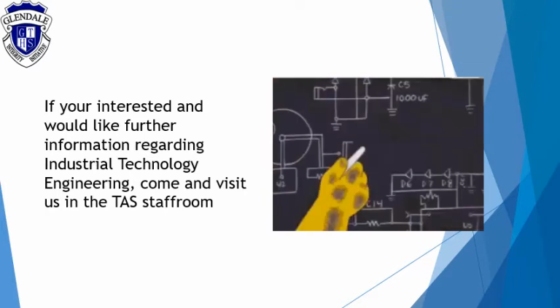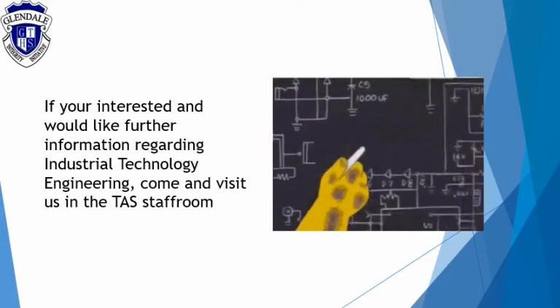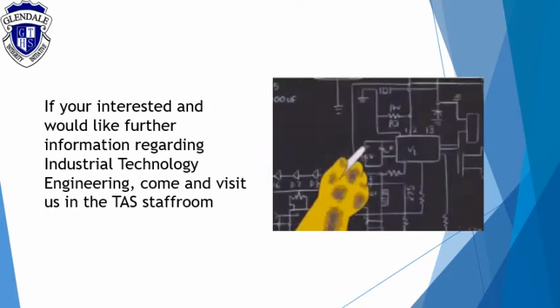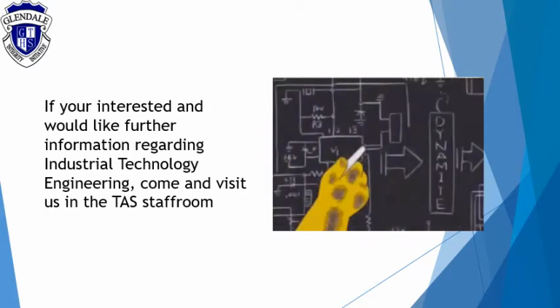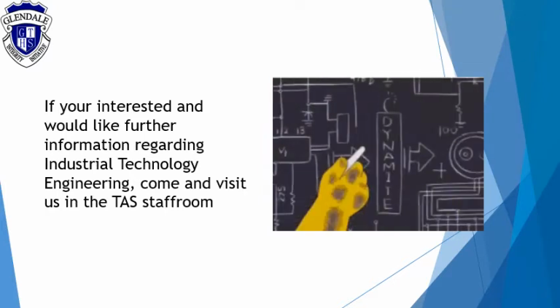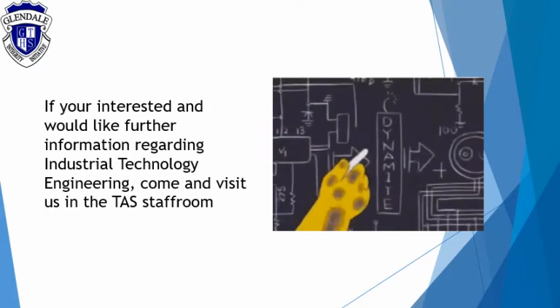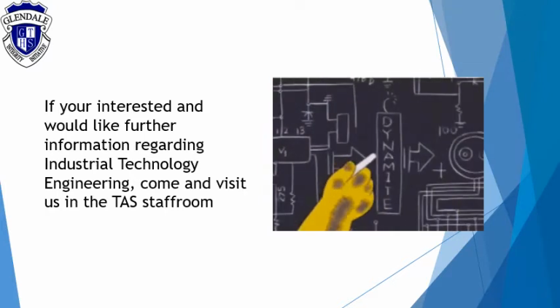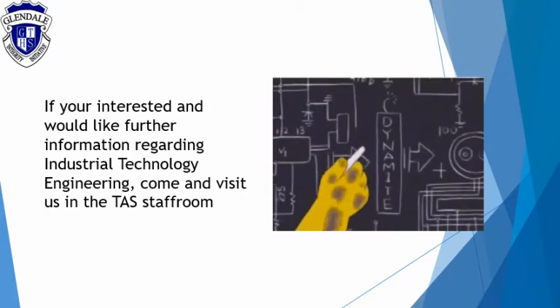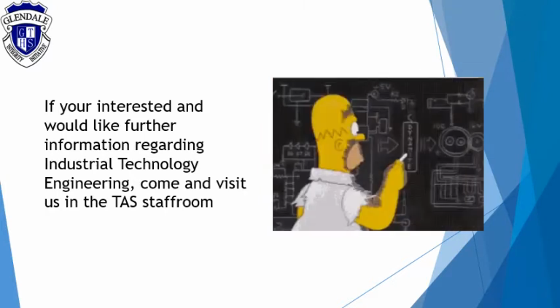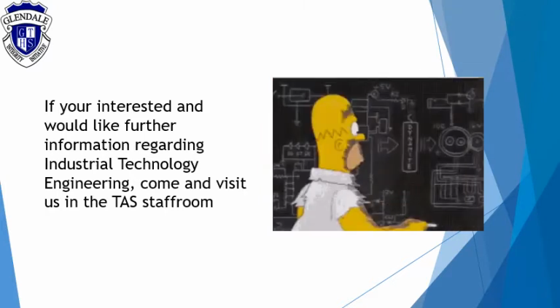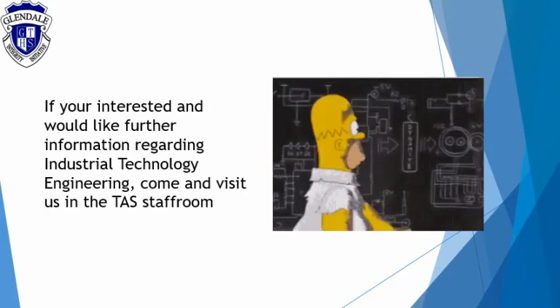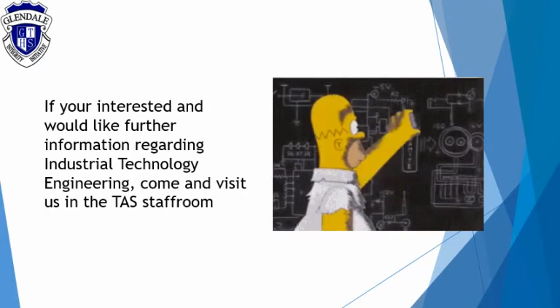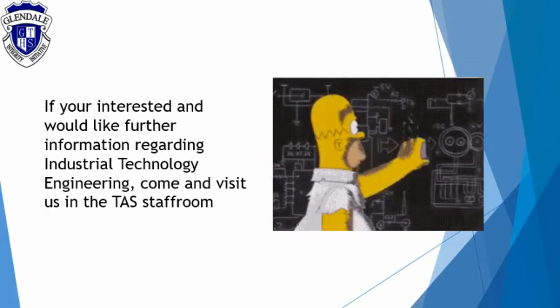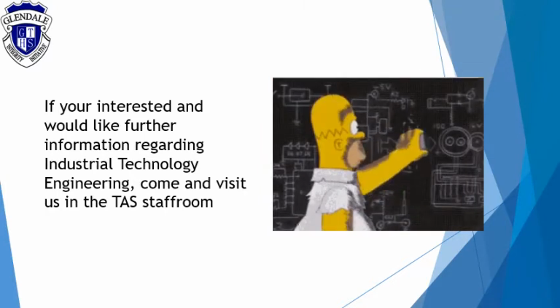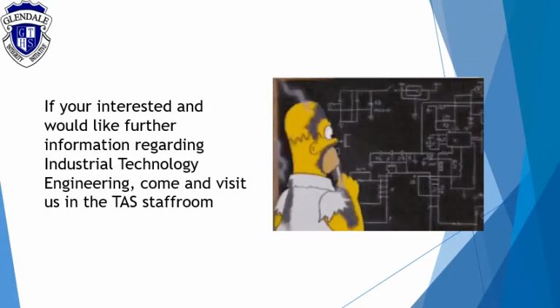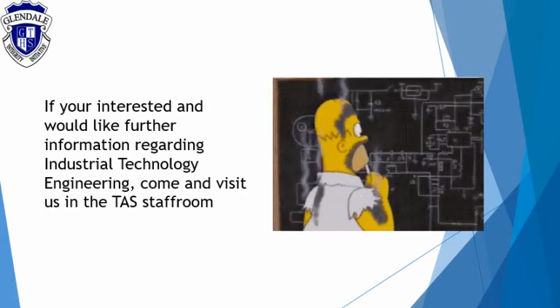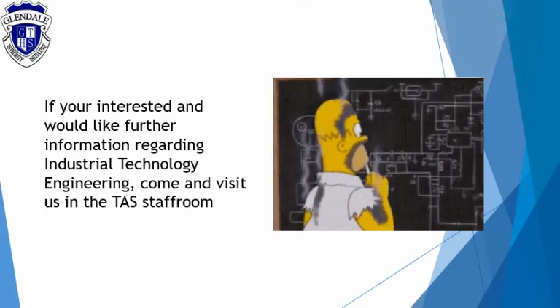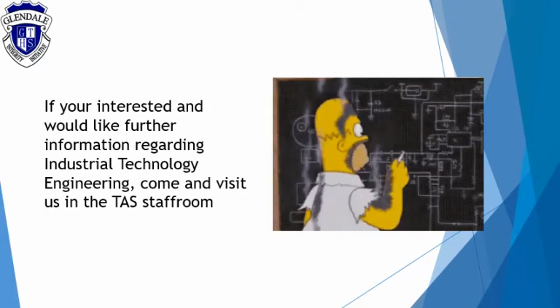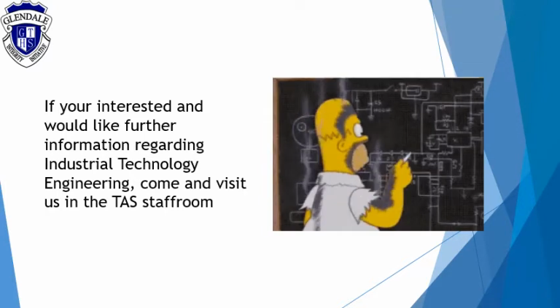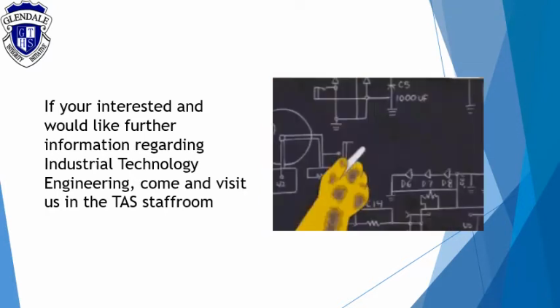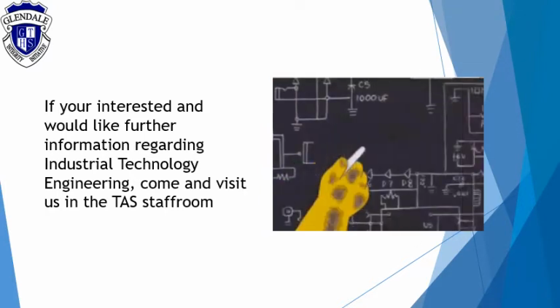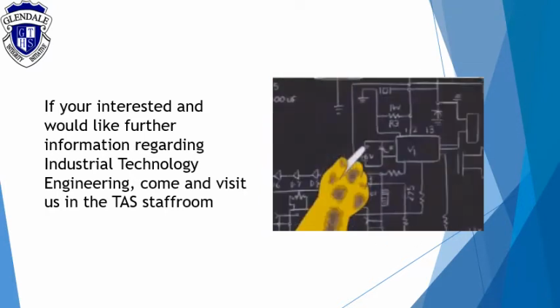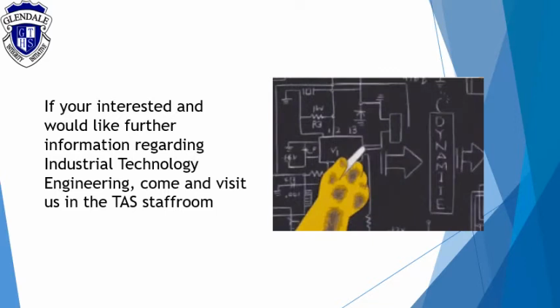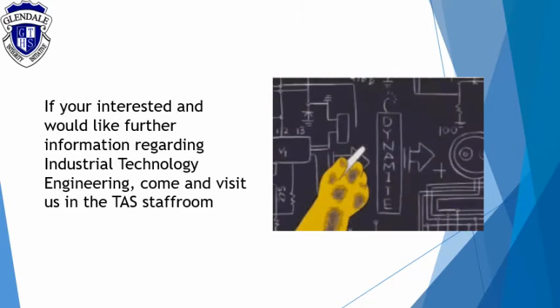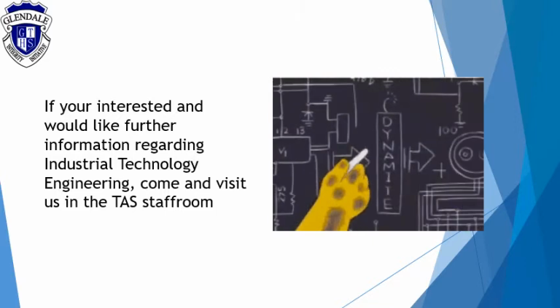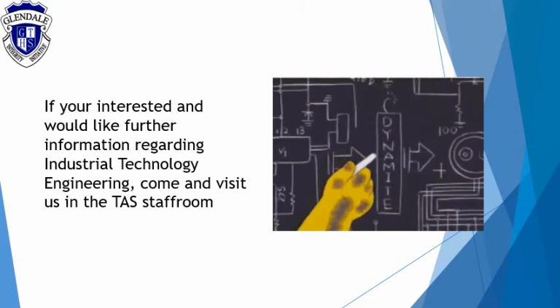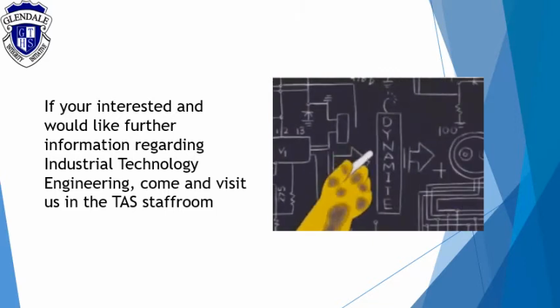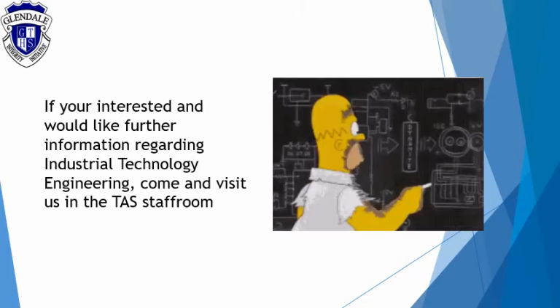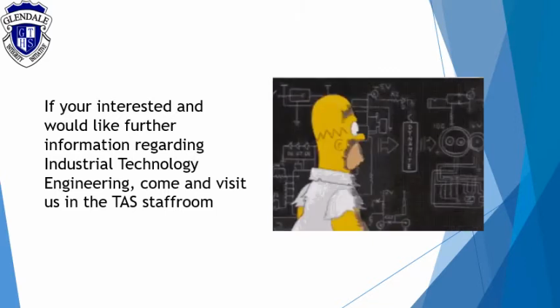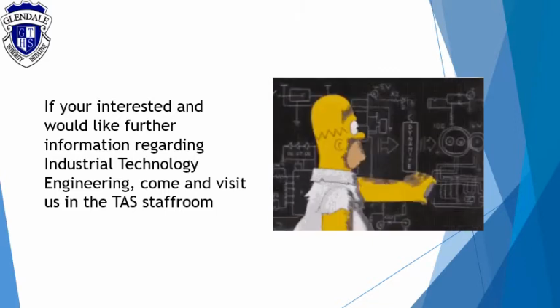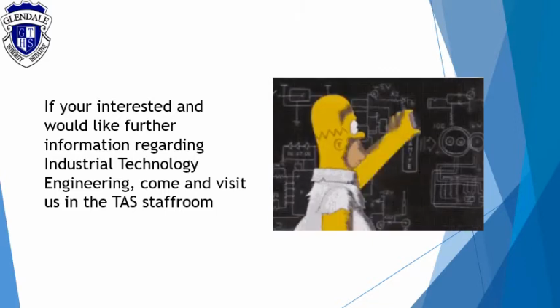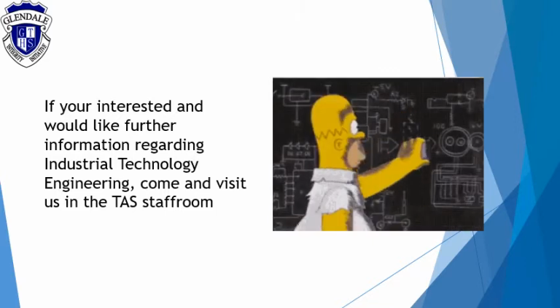If you're interested and would like further information regarding industrial technology and engineering, come and visit us and the TAS staff. Thank you.